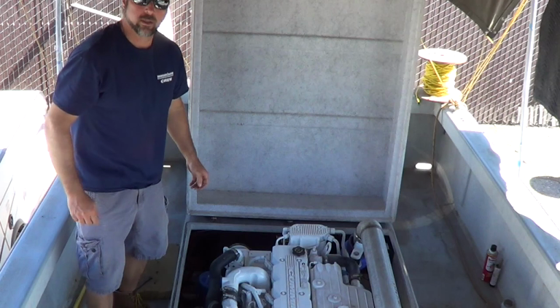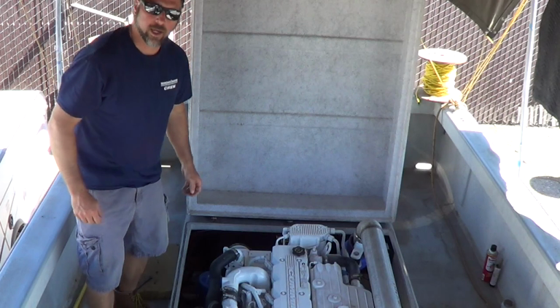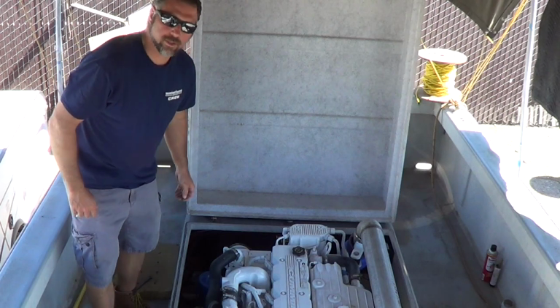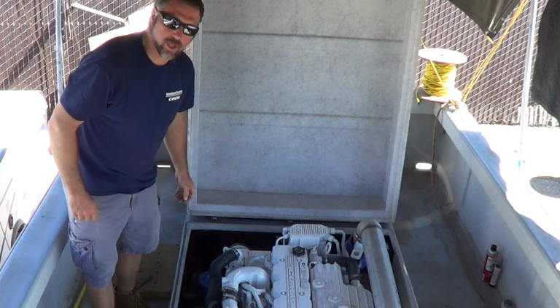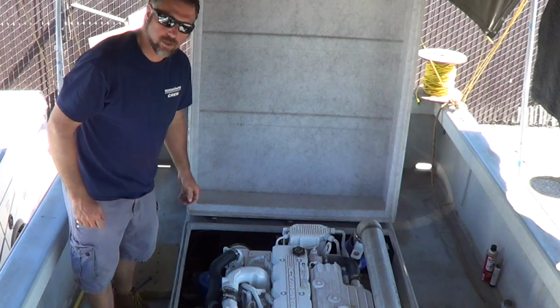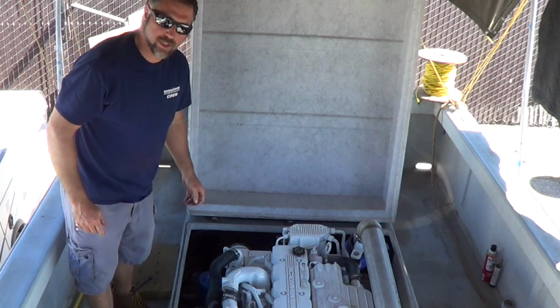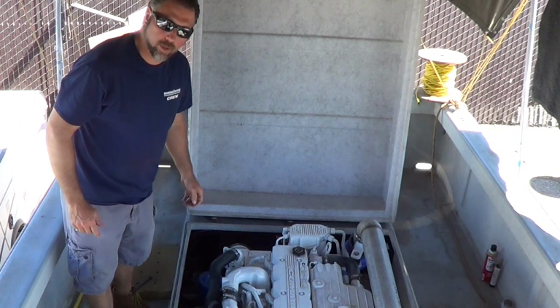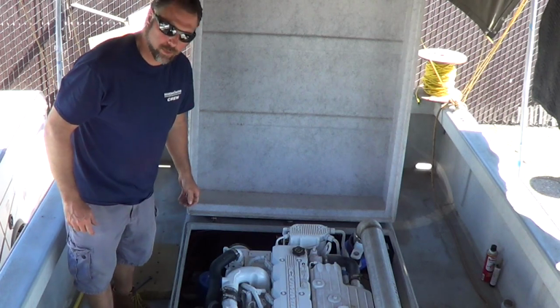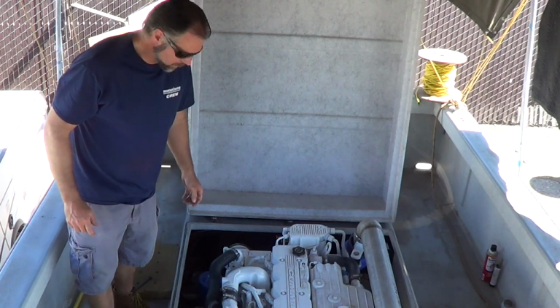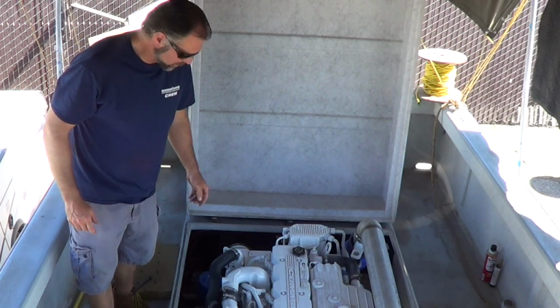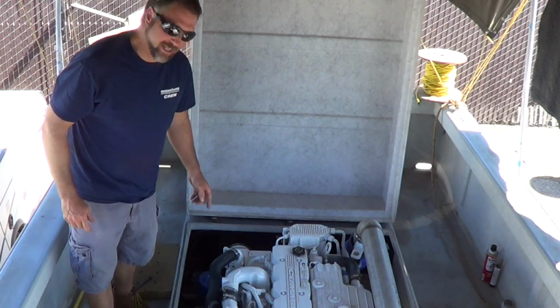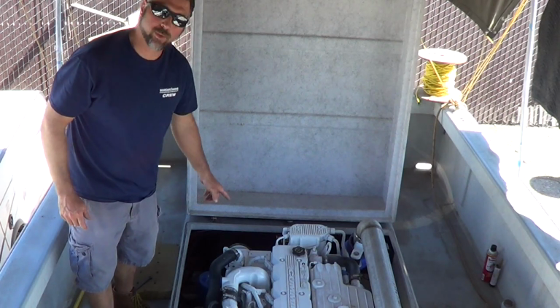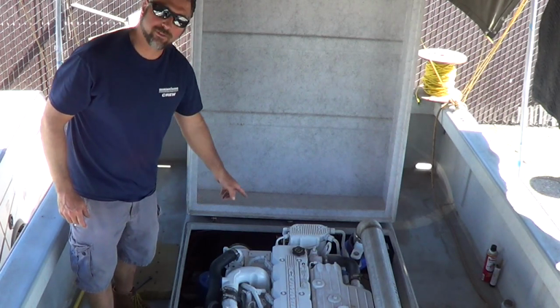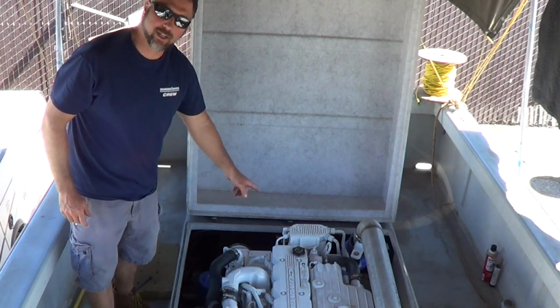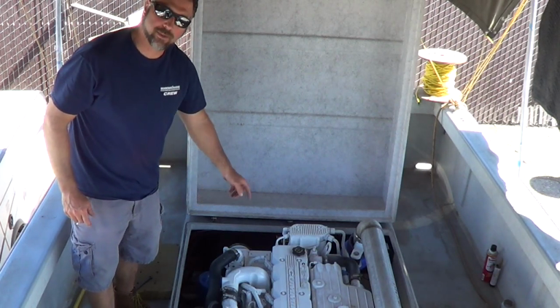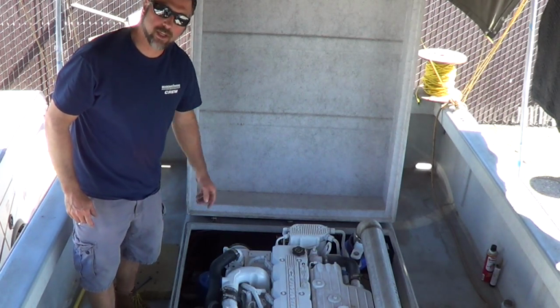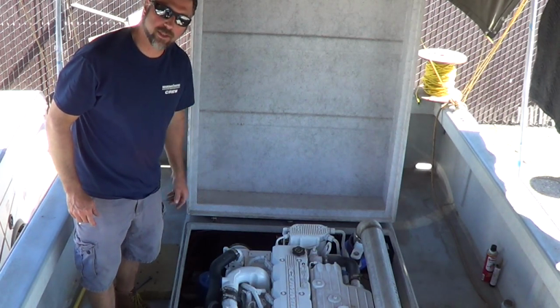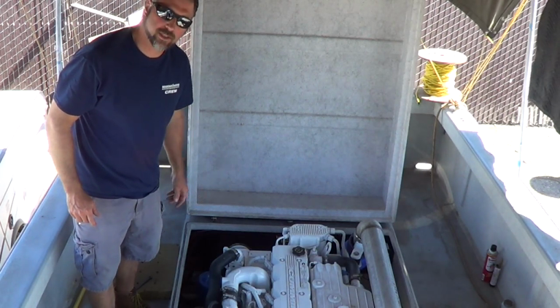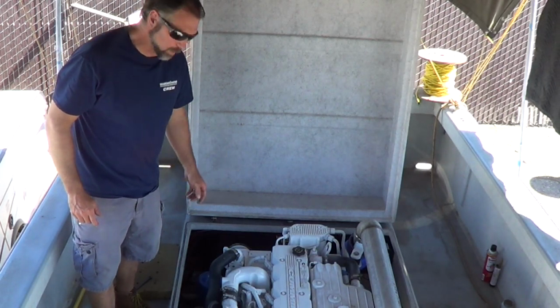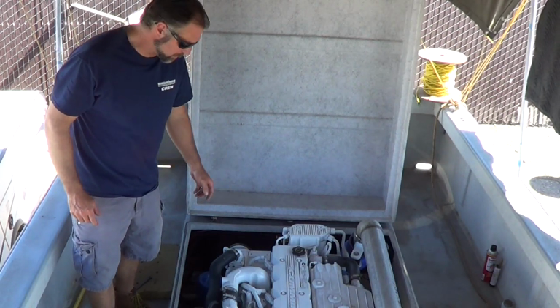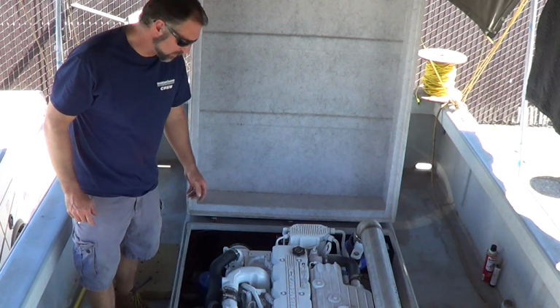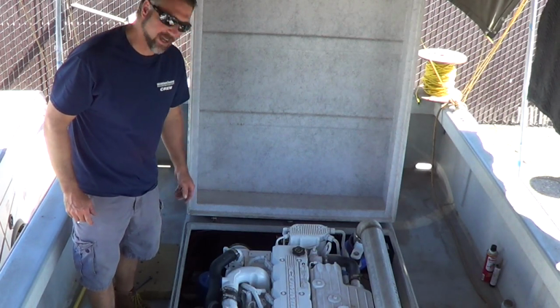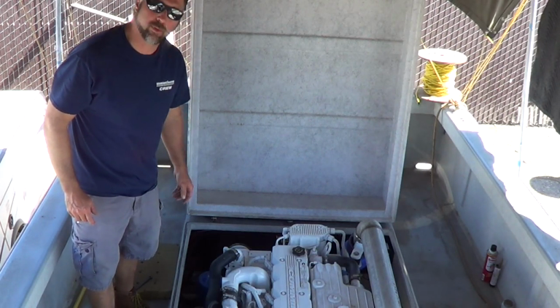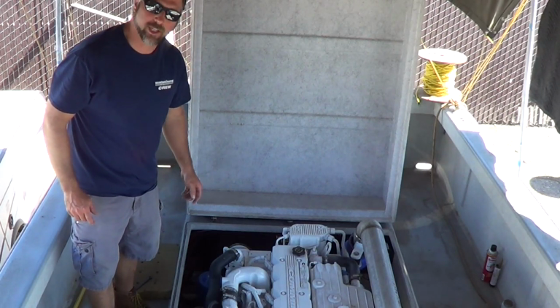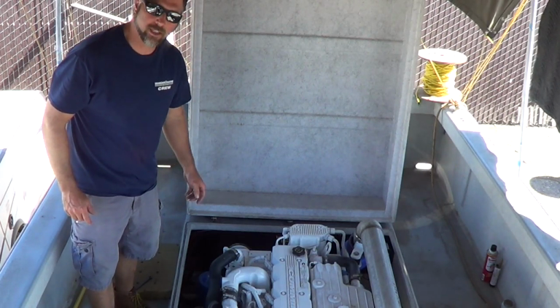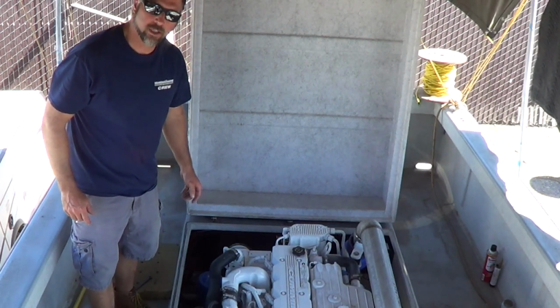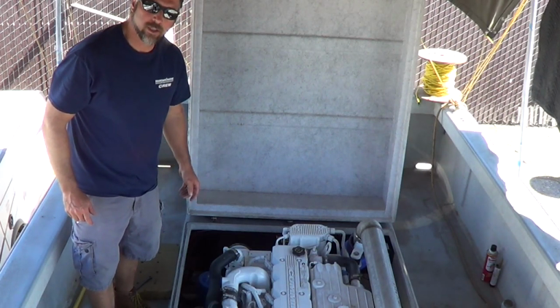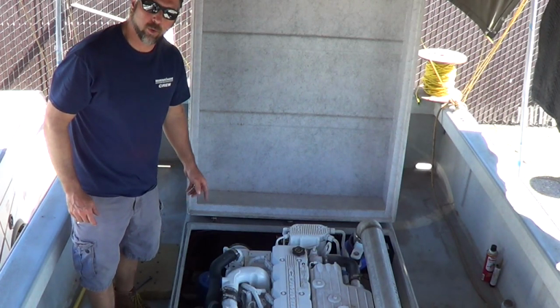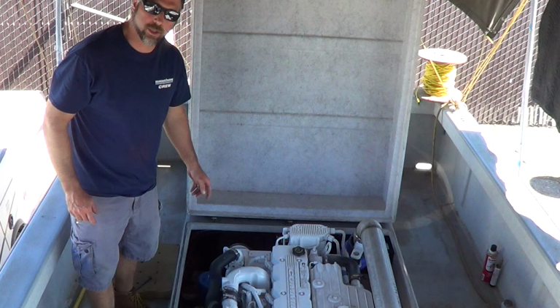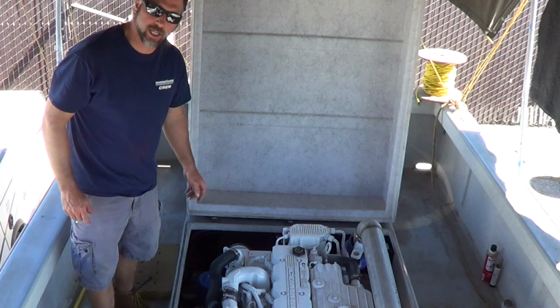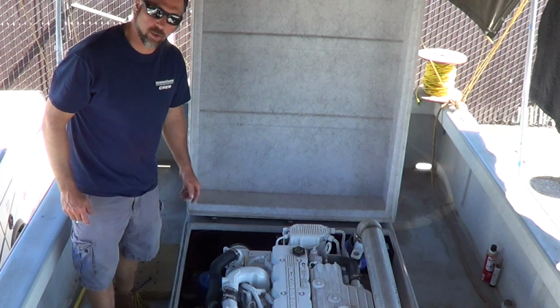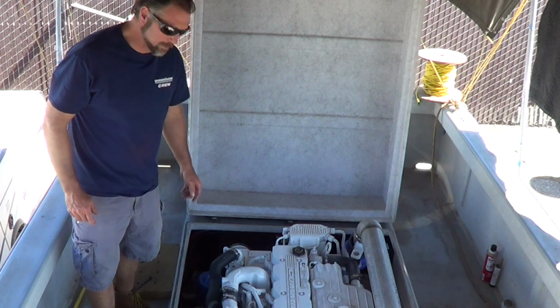Hi, this is Justin with Seaboard Marine. Today we're going to fire up this Cummins QSB 5.9, 480 horsepower.